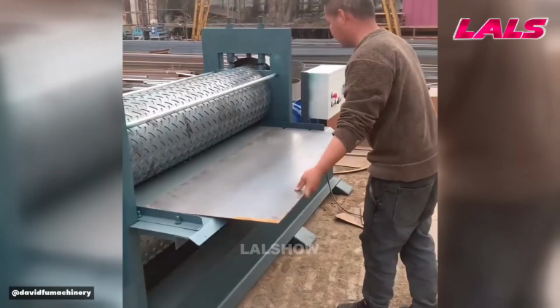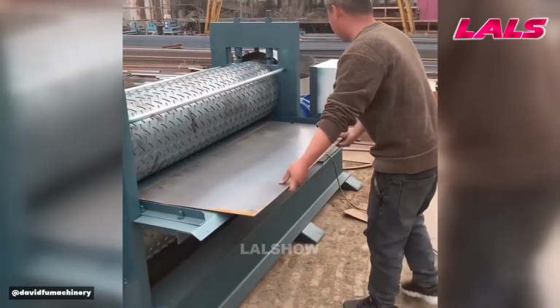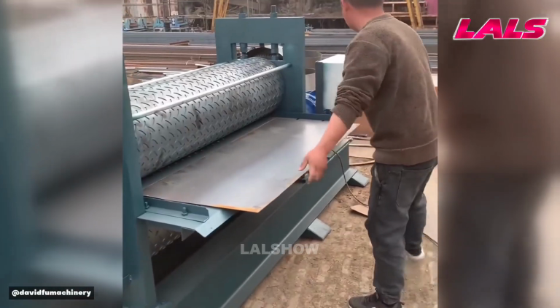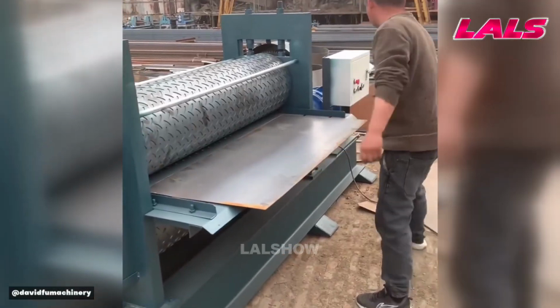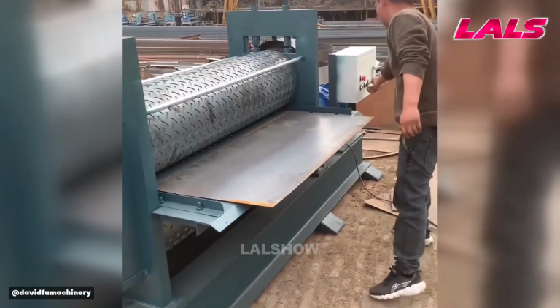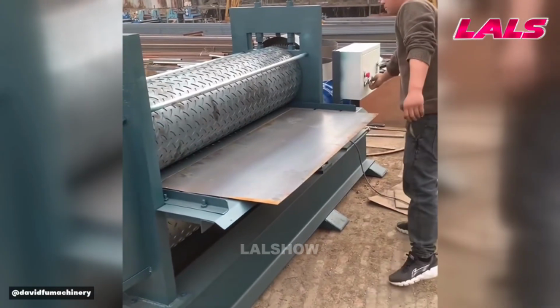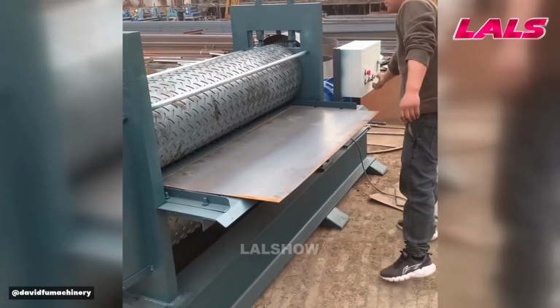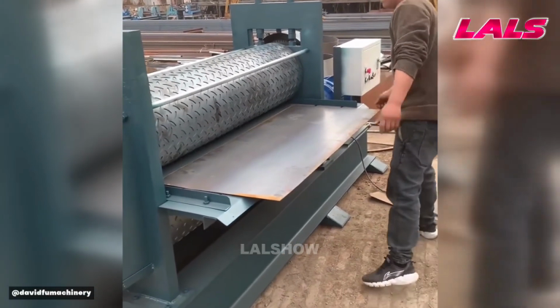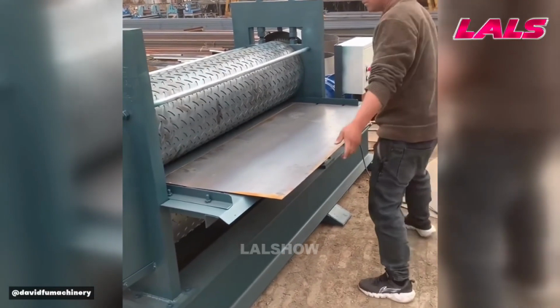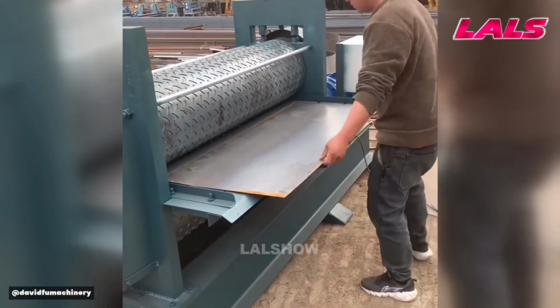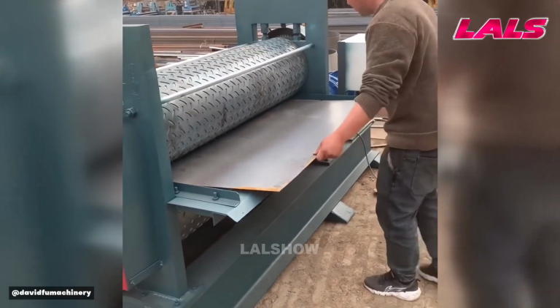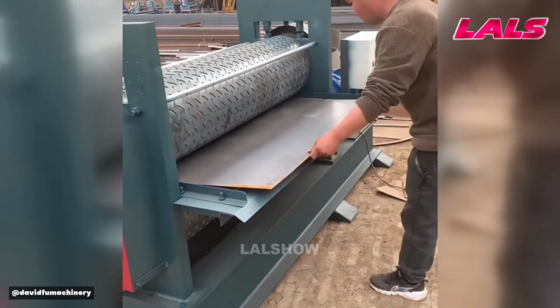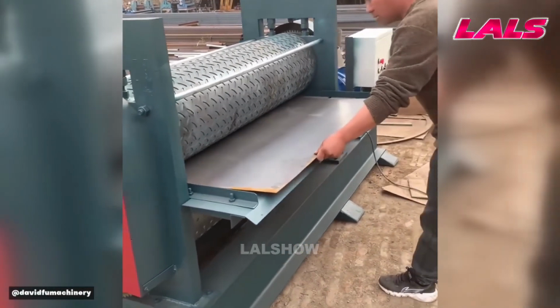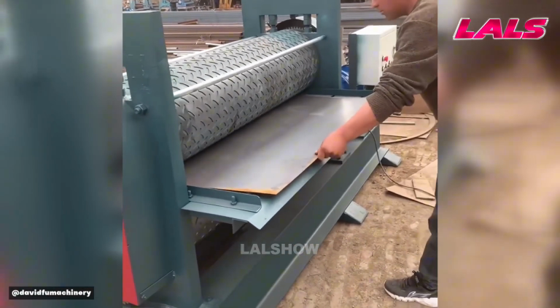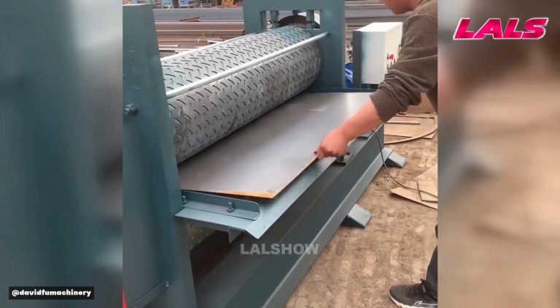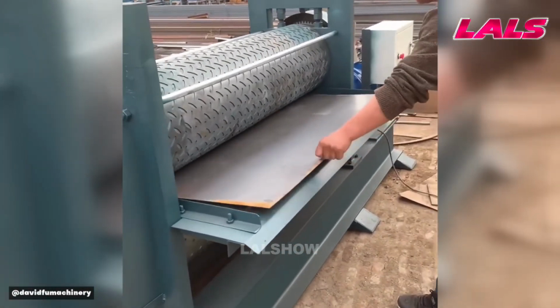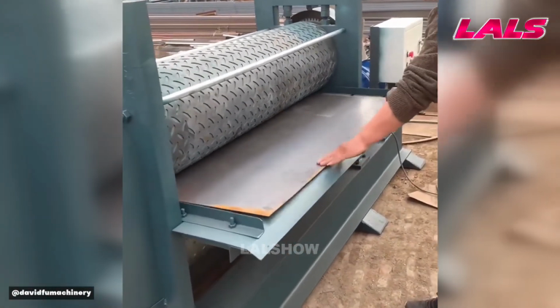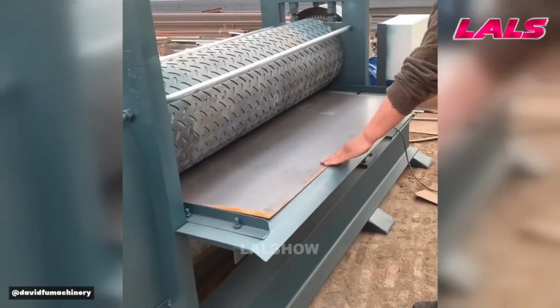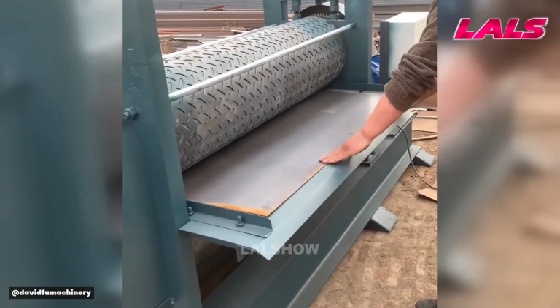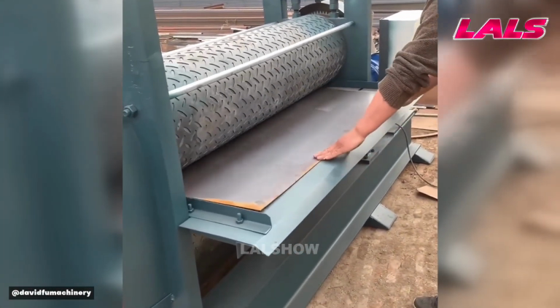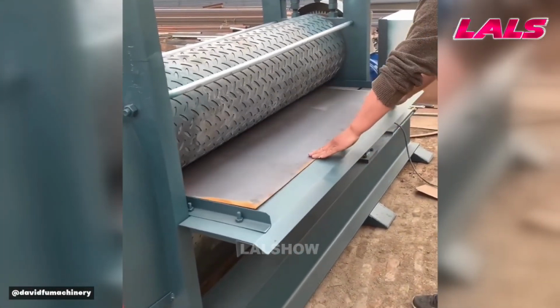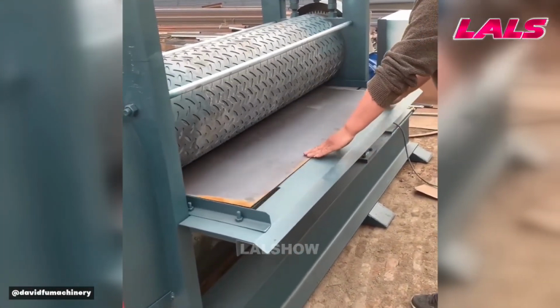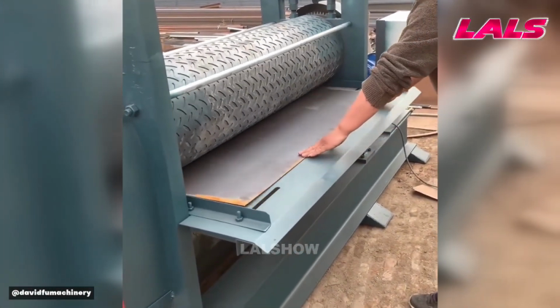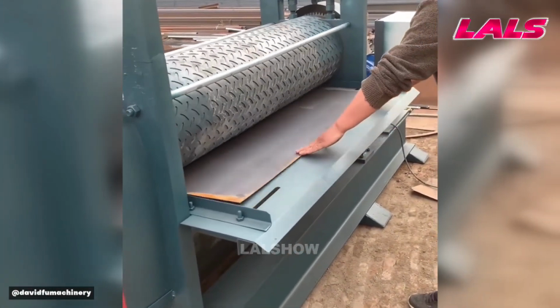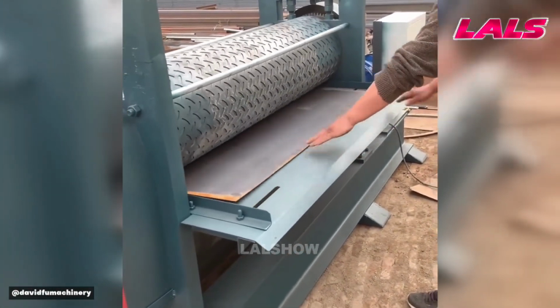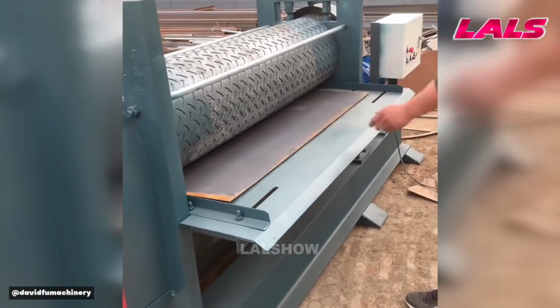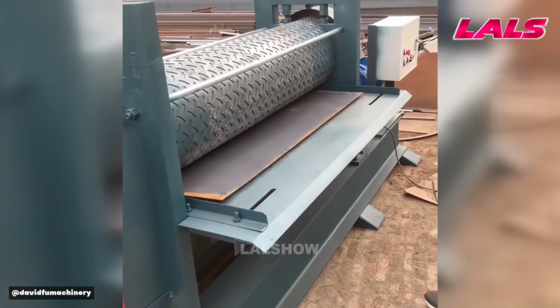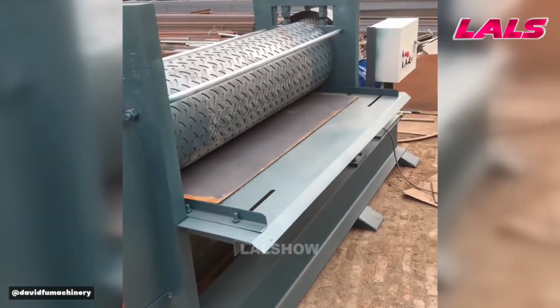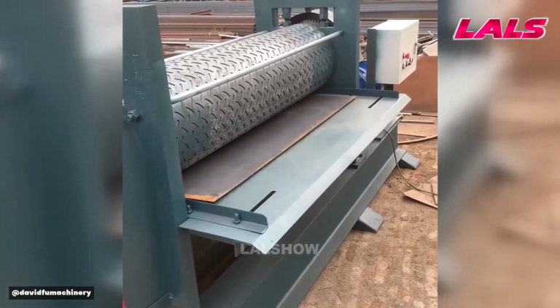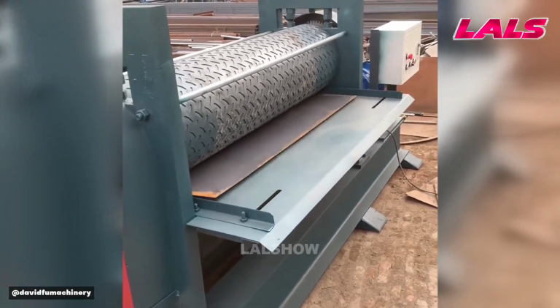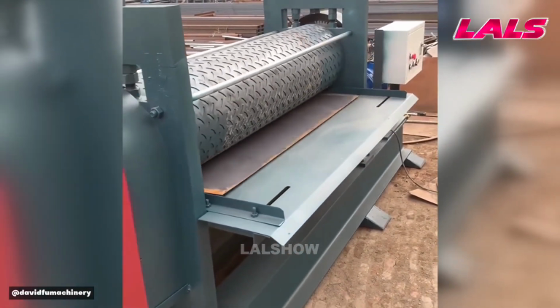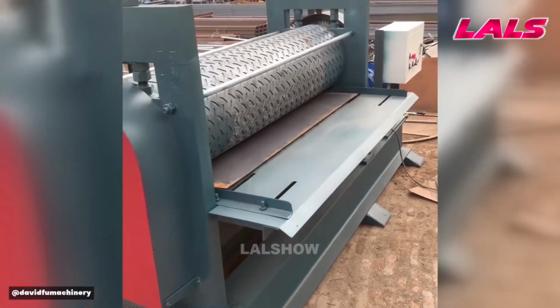A smooth metal sheet passes through rollers to receive a raised pattern, creating non-slip surfaces.